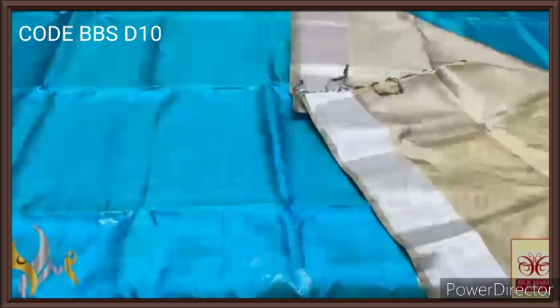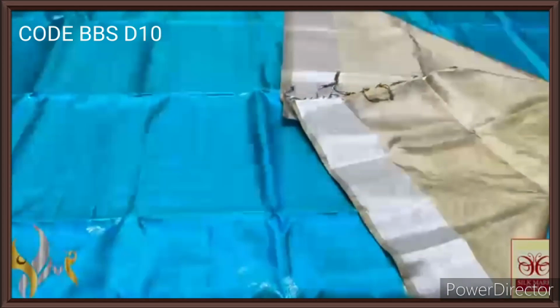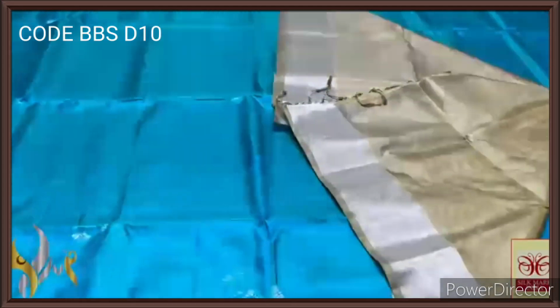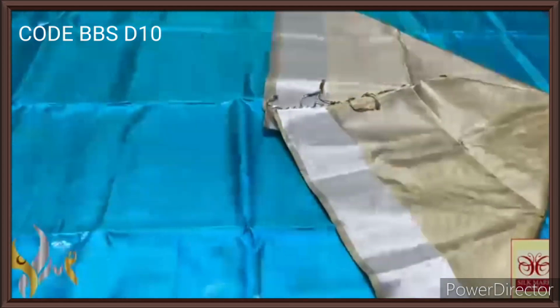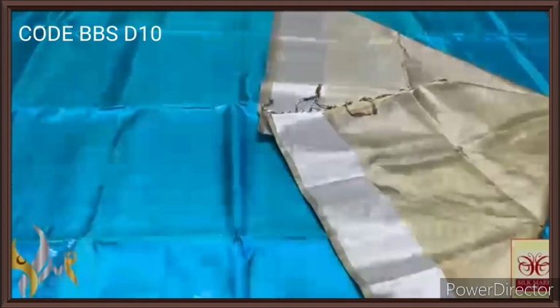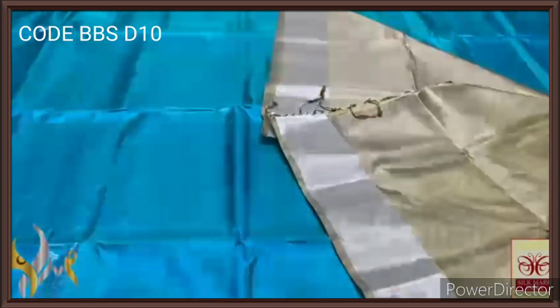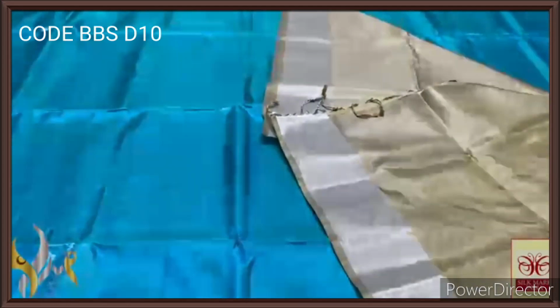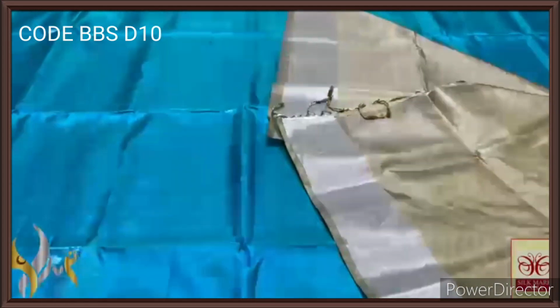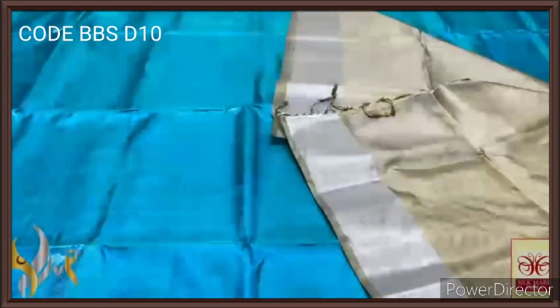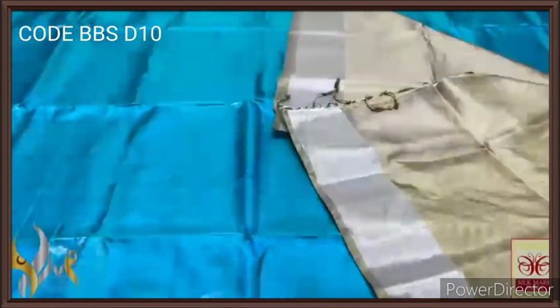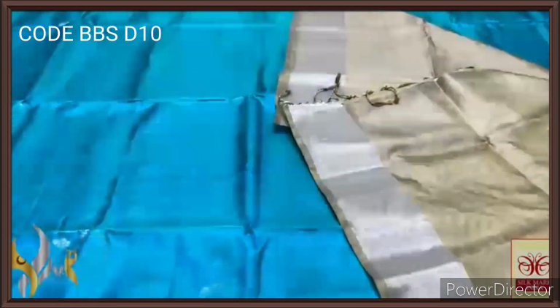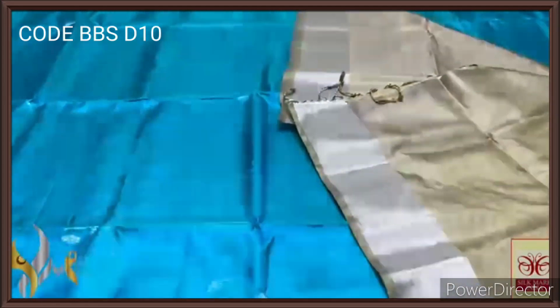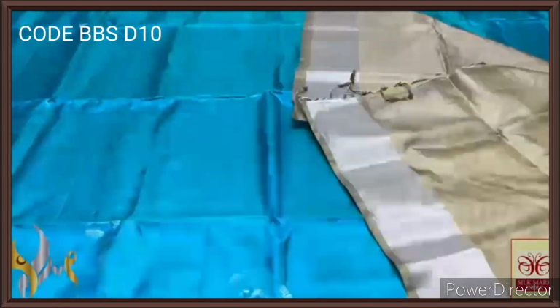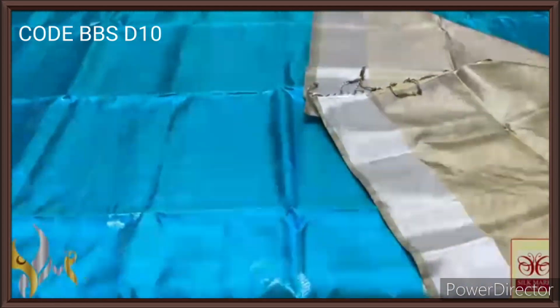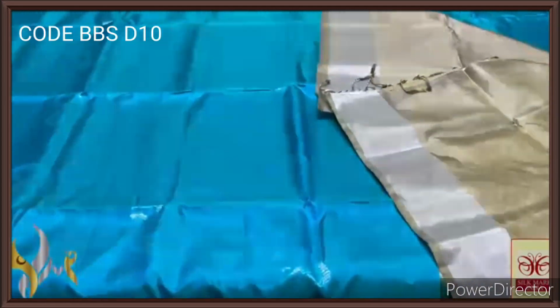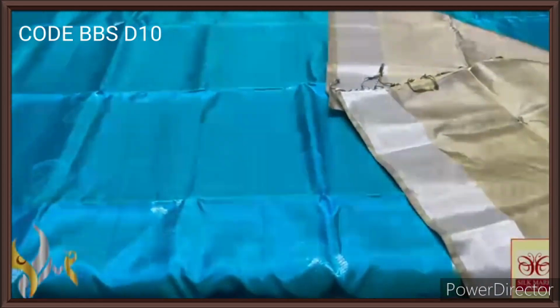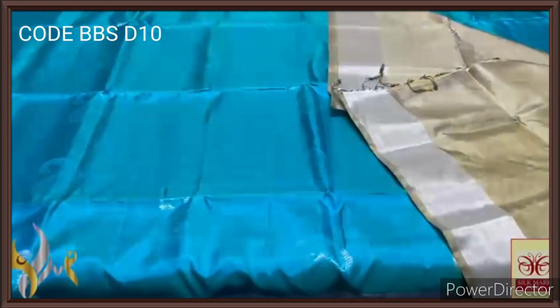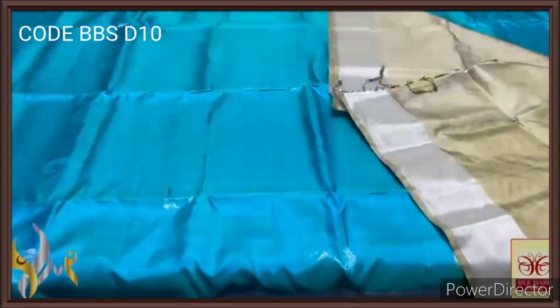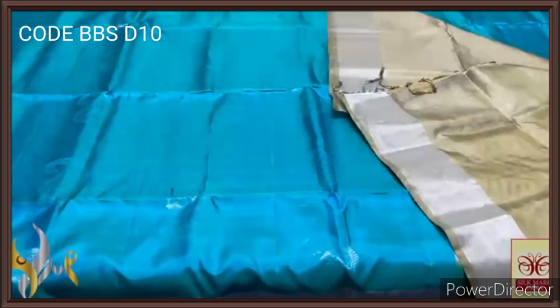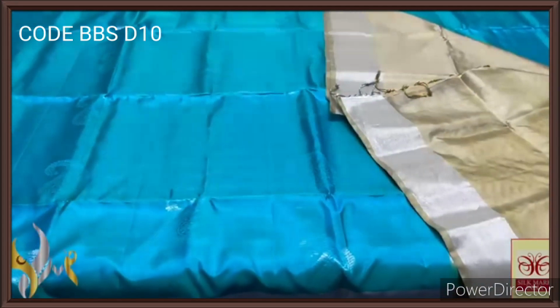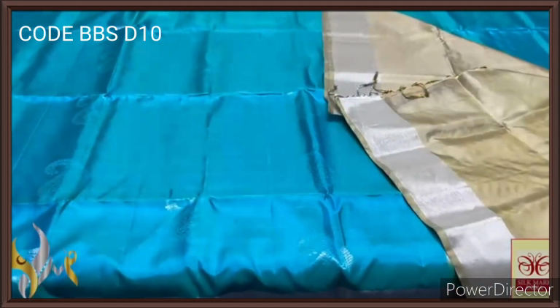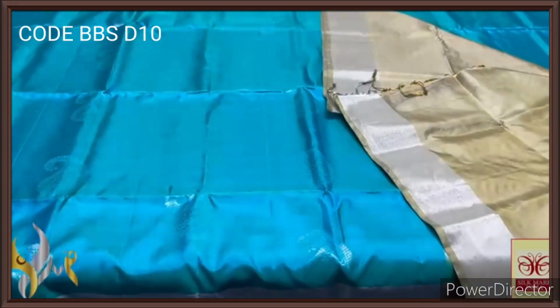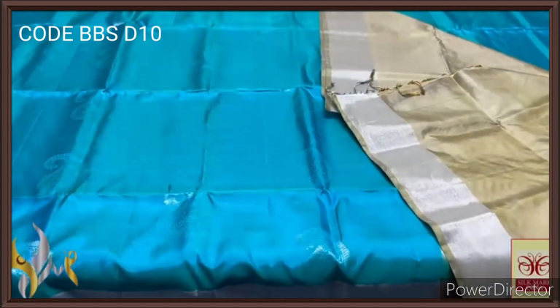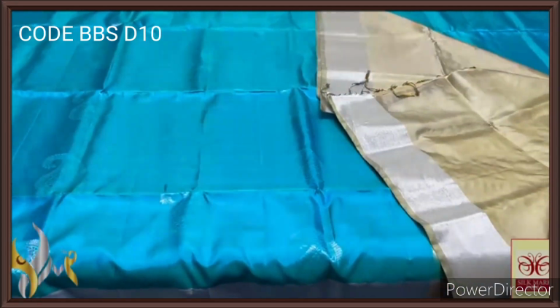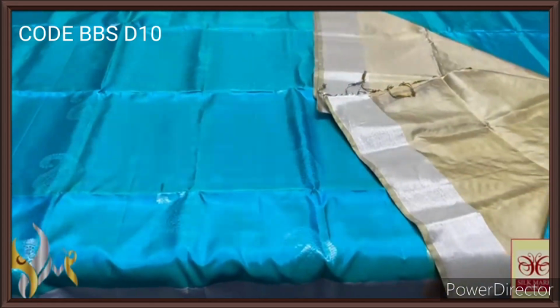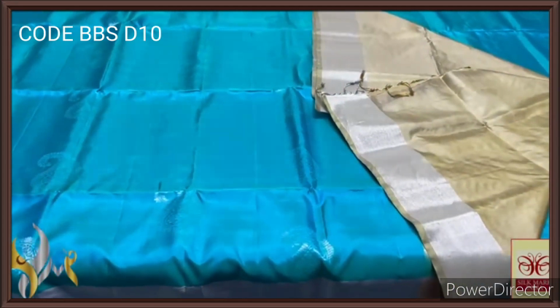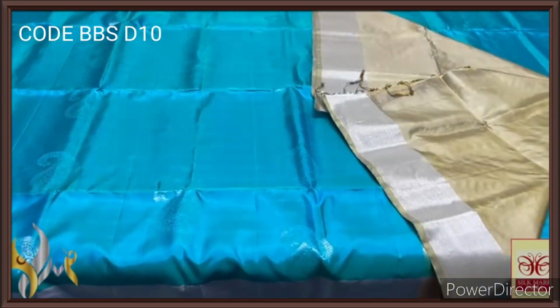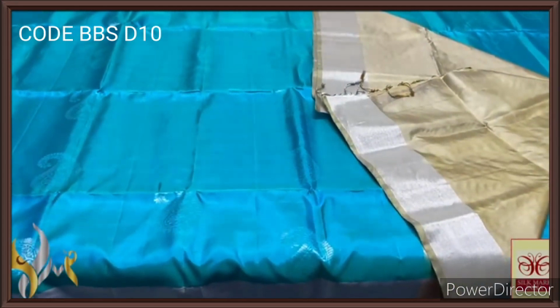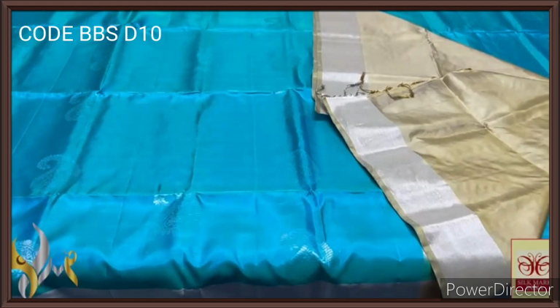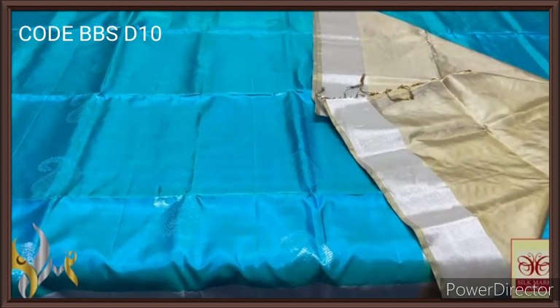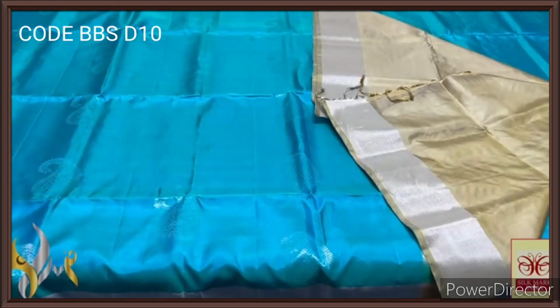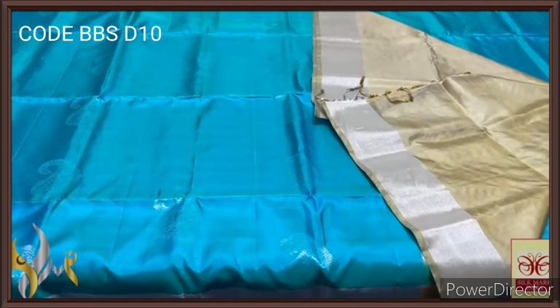A floral design in the pallu, and we have a plain blouse piece in the same pallu colour. The blouse piece also has the jari borders — very elegant, completely handcrafted and designed without tips in it.